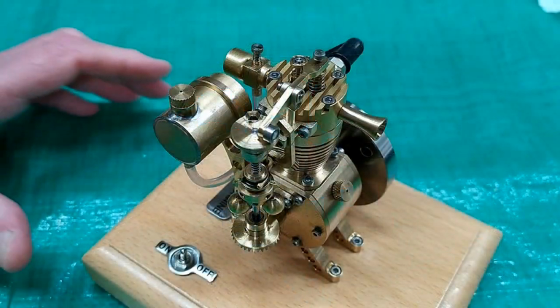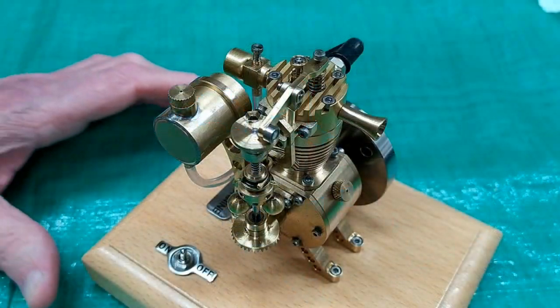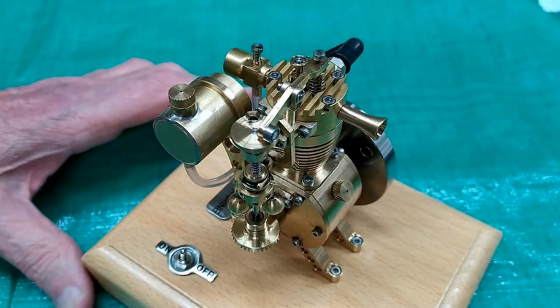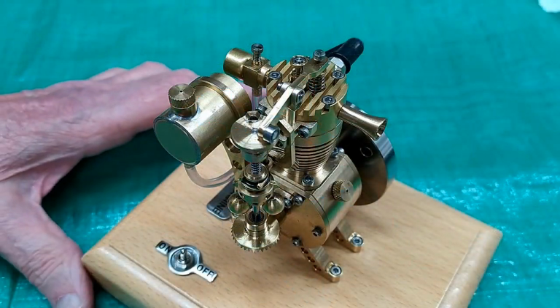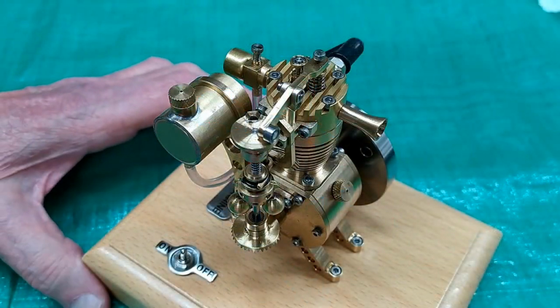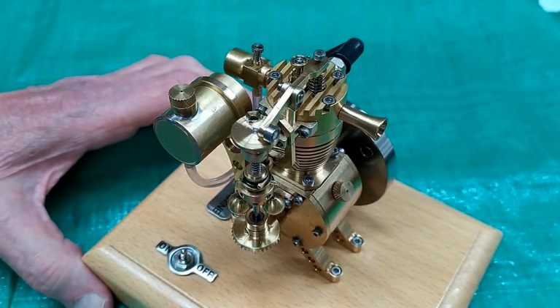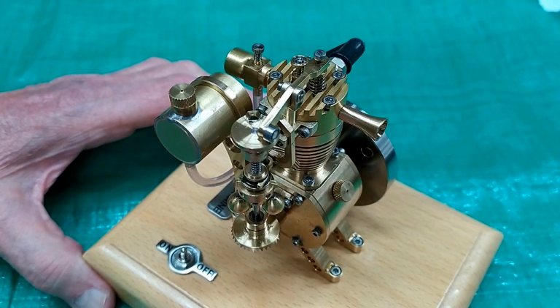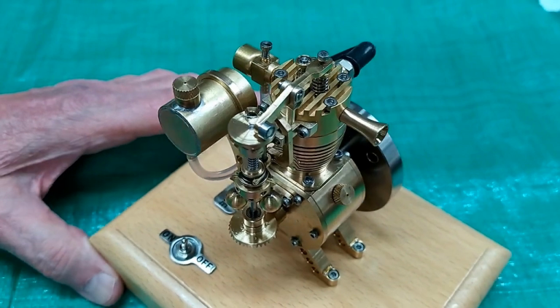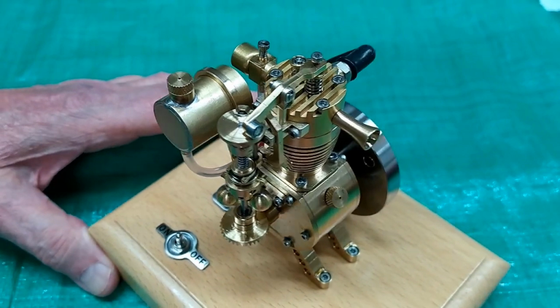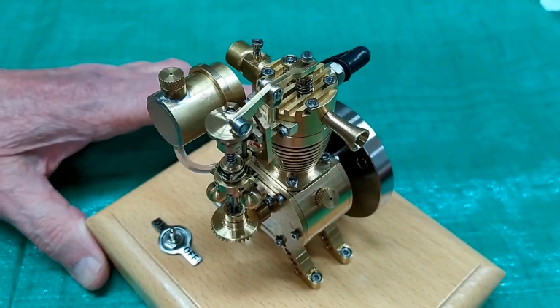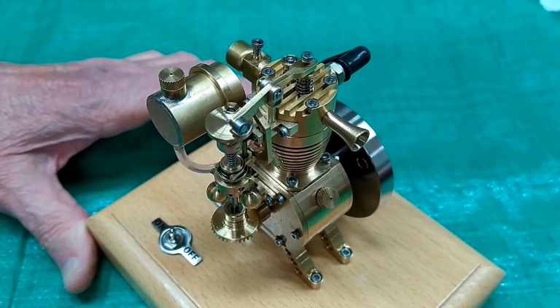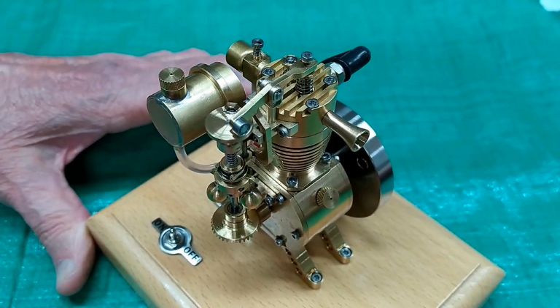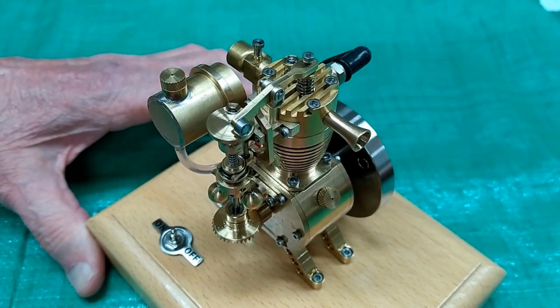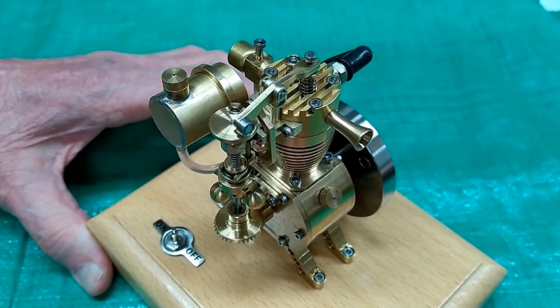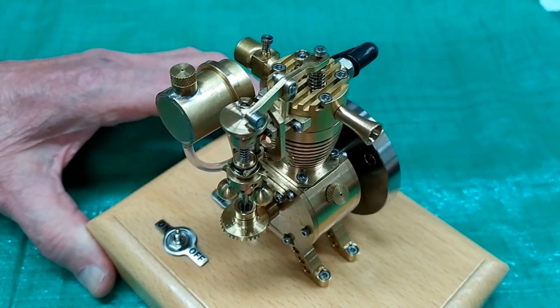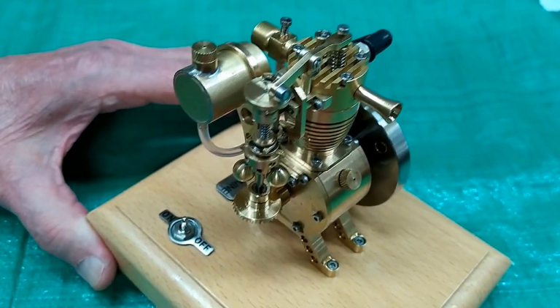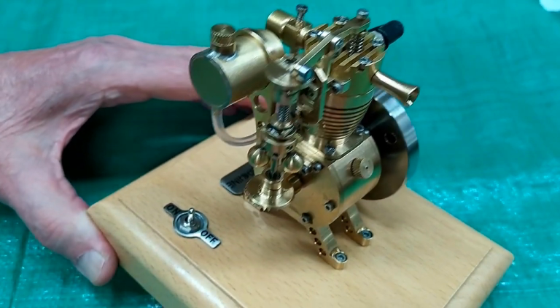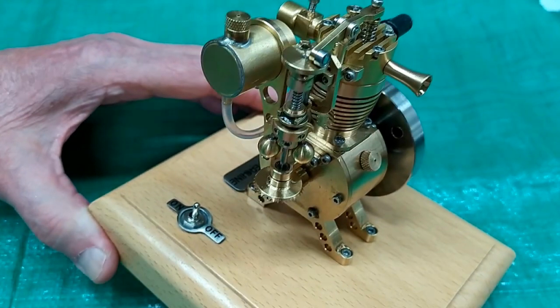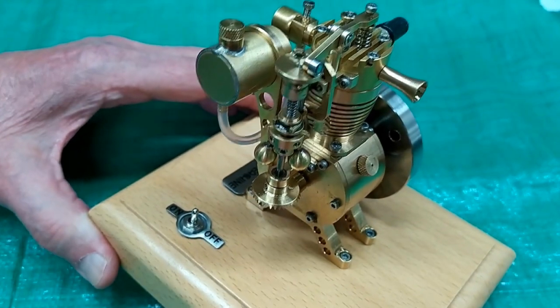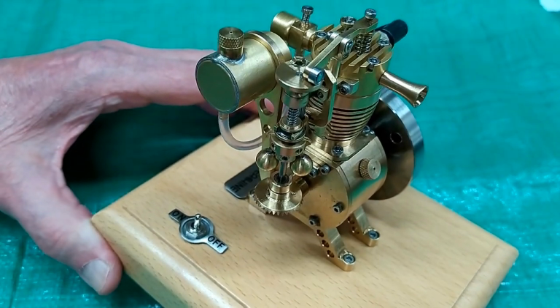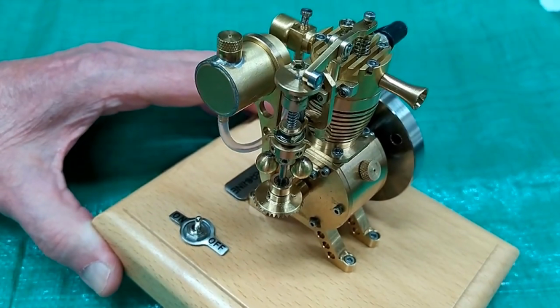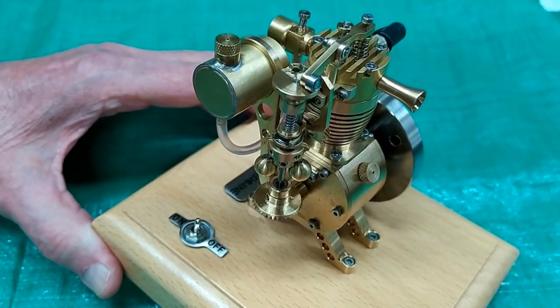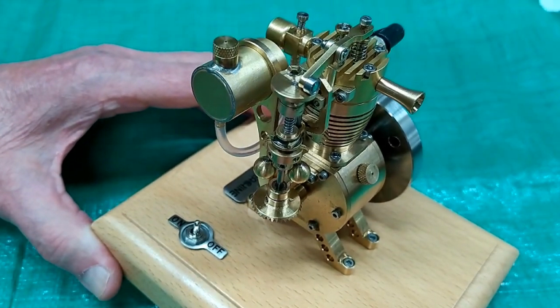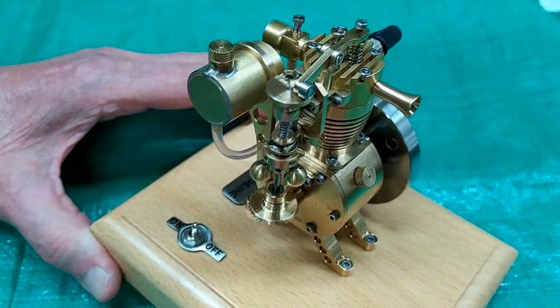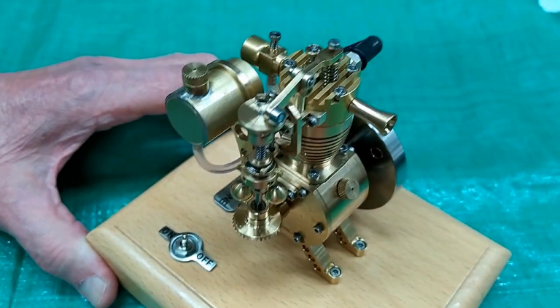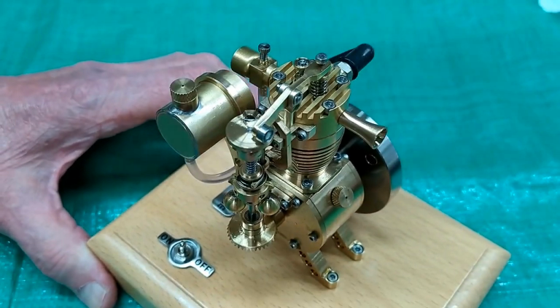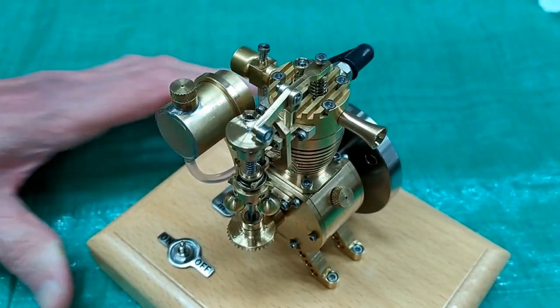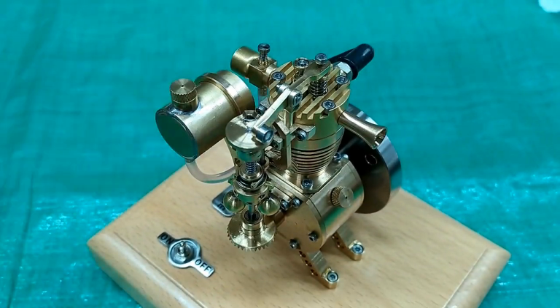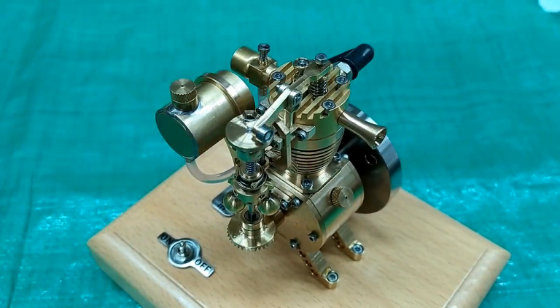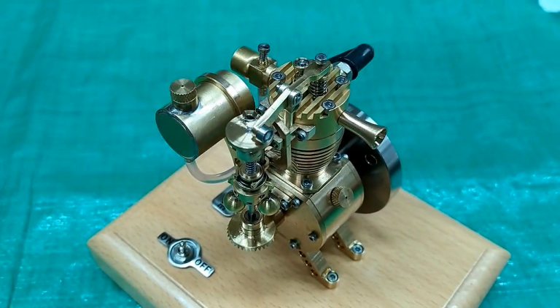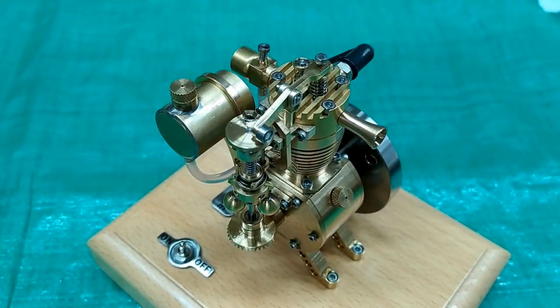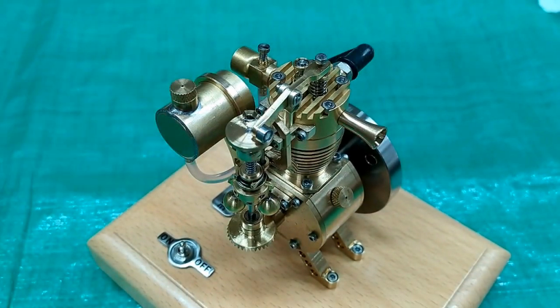To me, this engine is a work of art. A pretty little thing. This will look good sitting on the shelf.